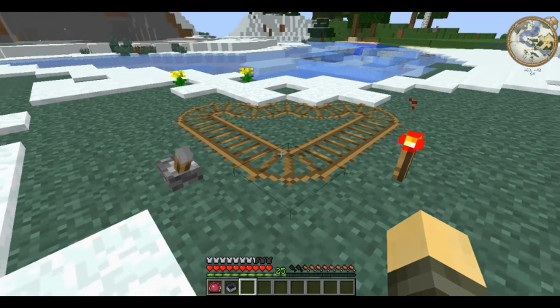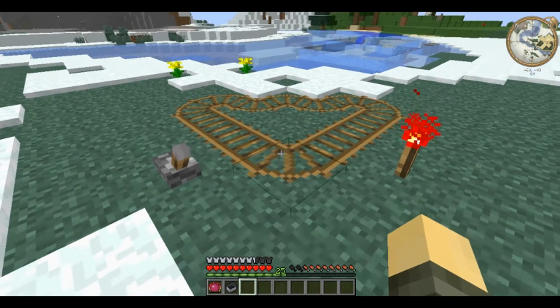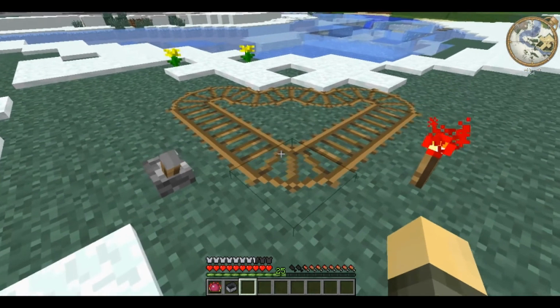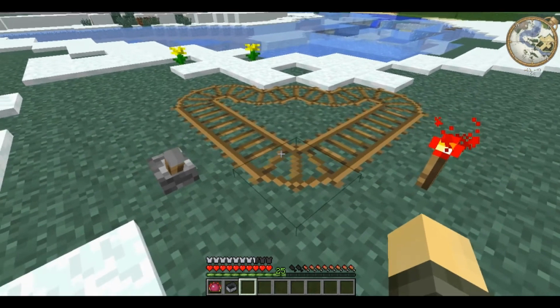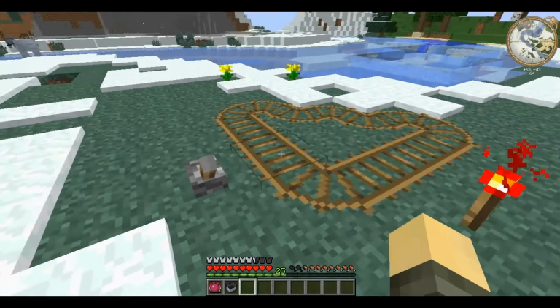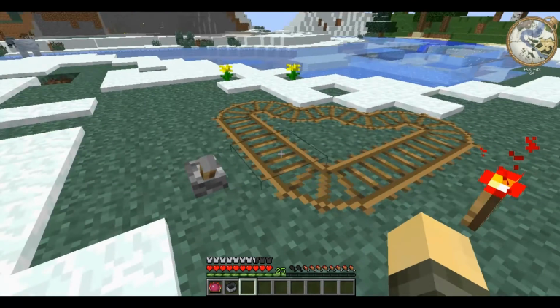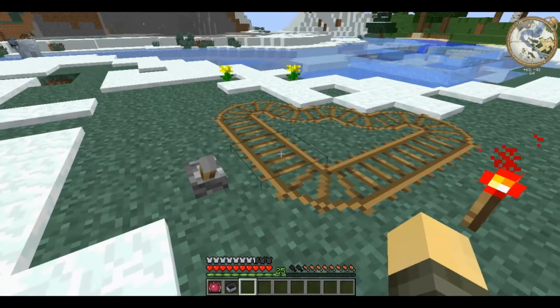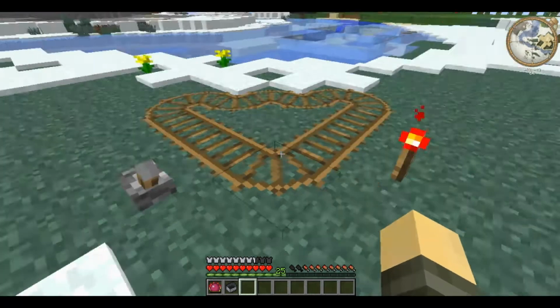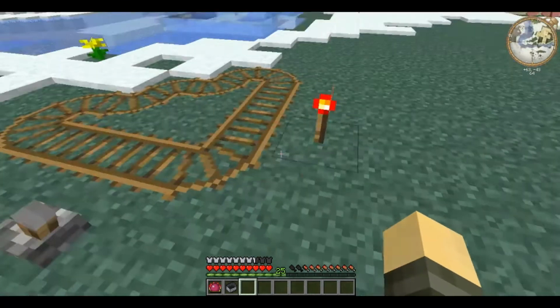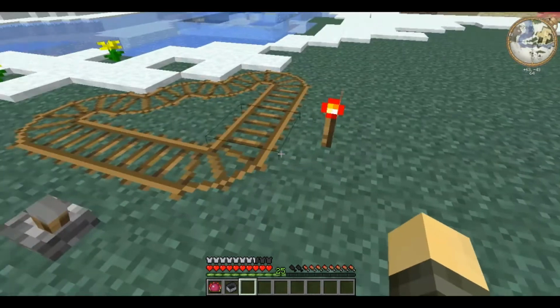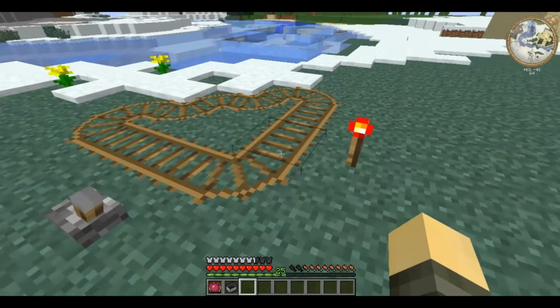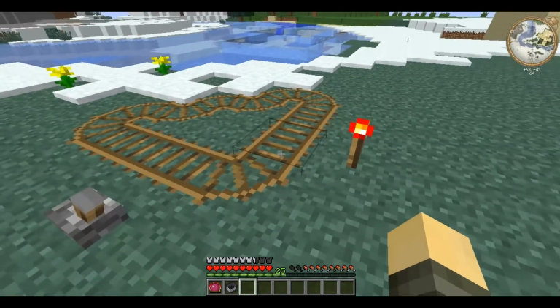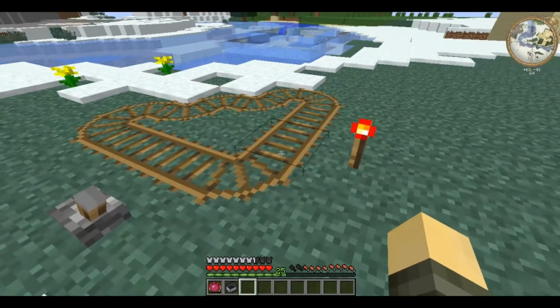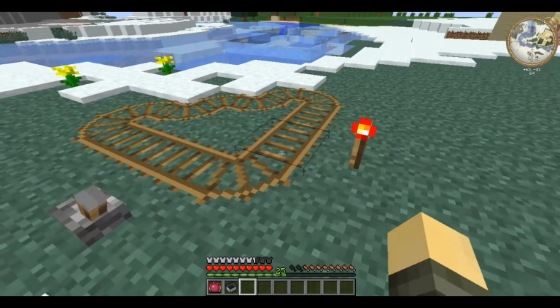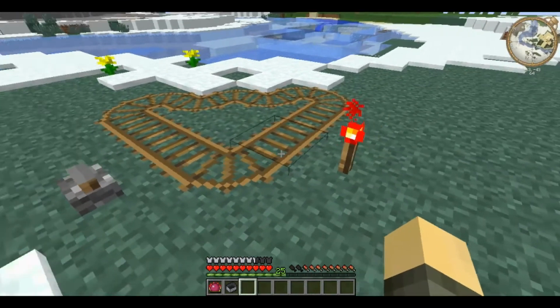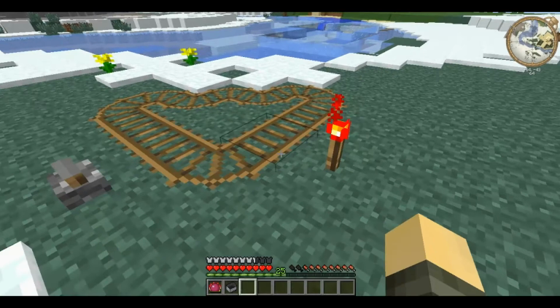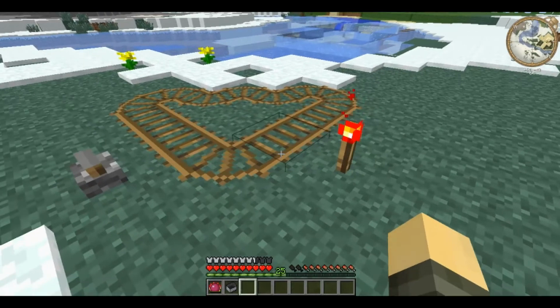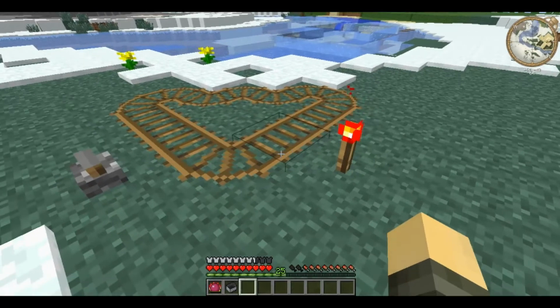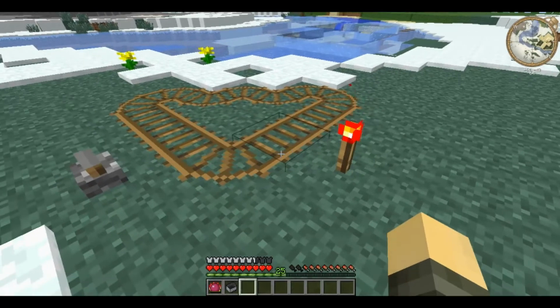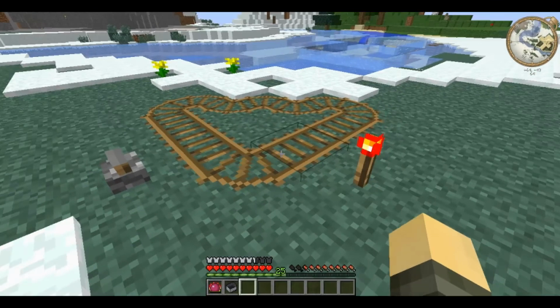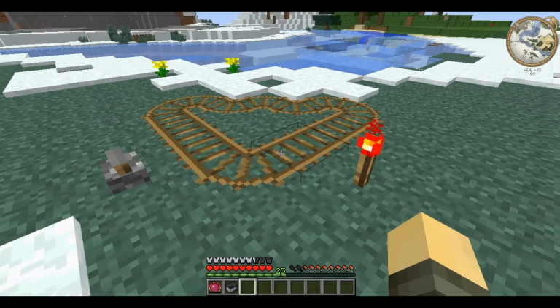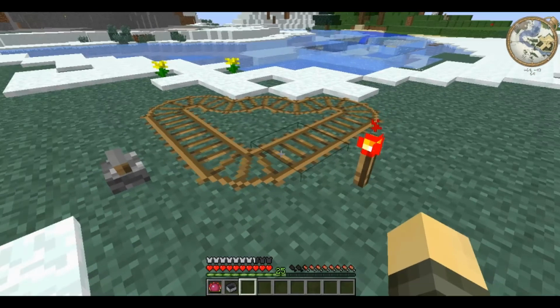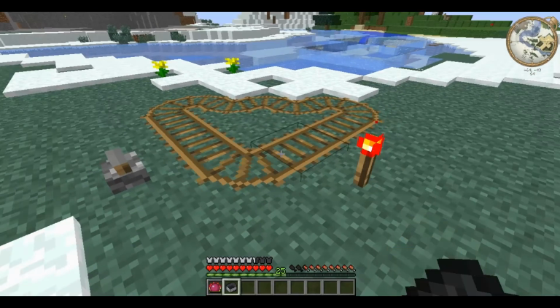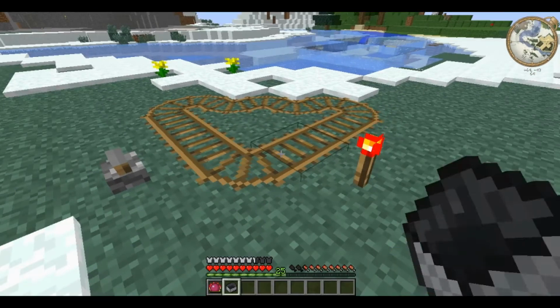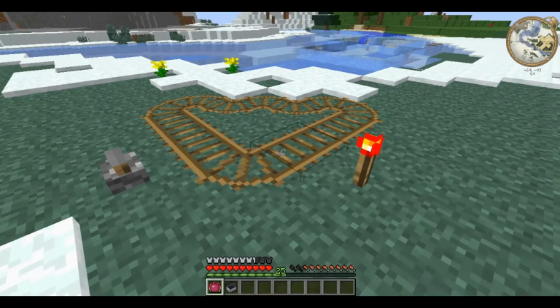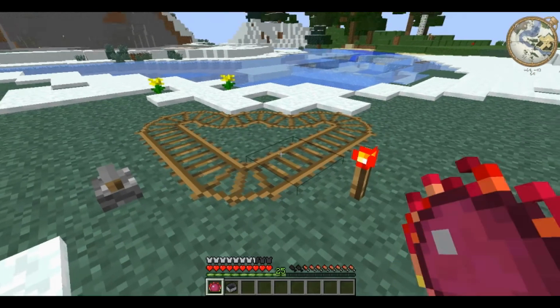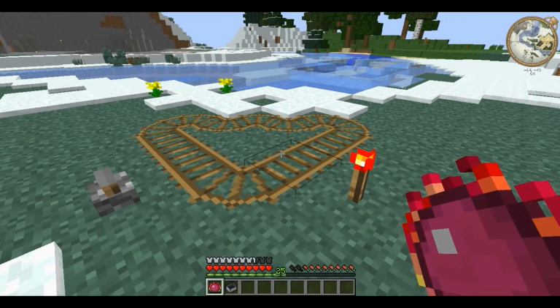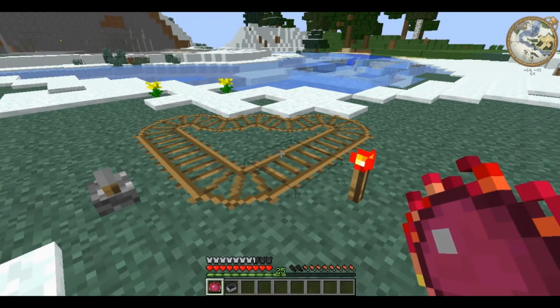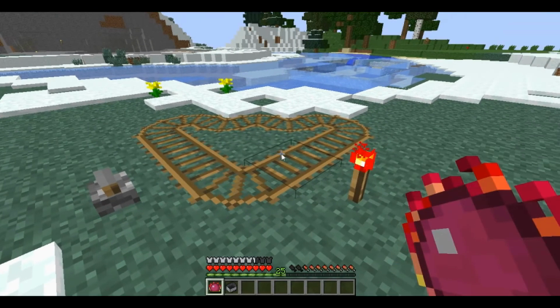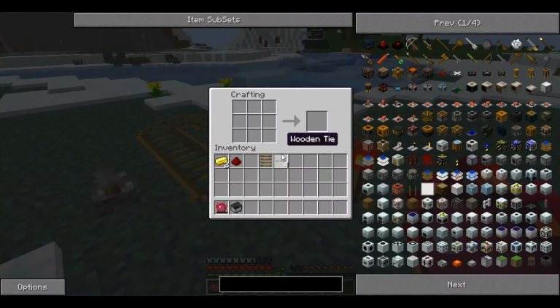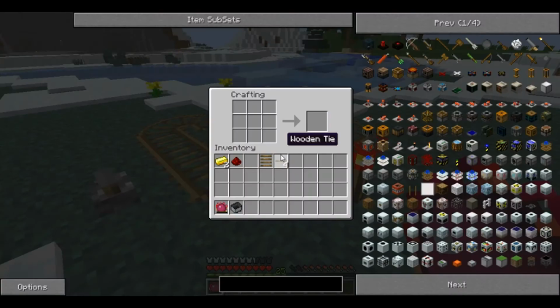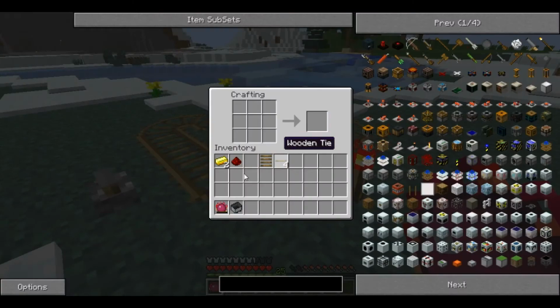Now that we have wooden rails, it's time to get some speed, and for this we'll need a wooden booster rail.